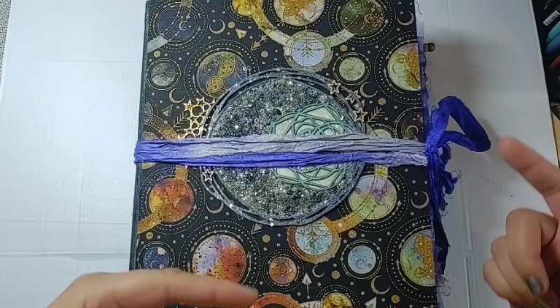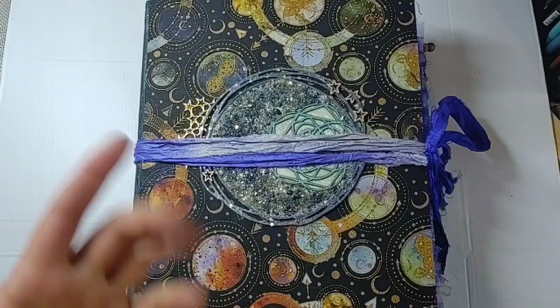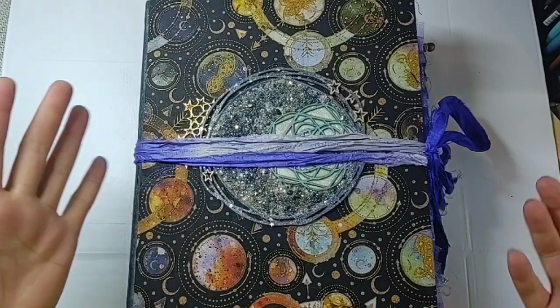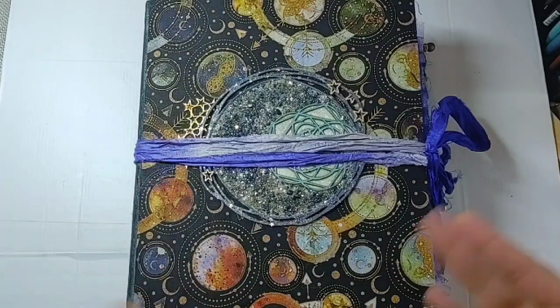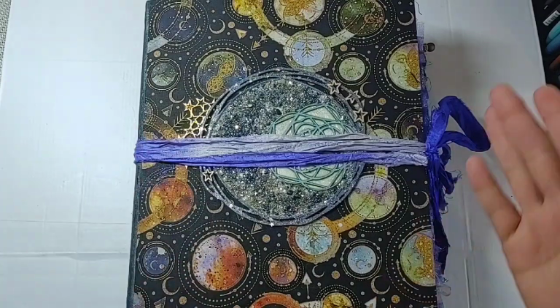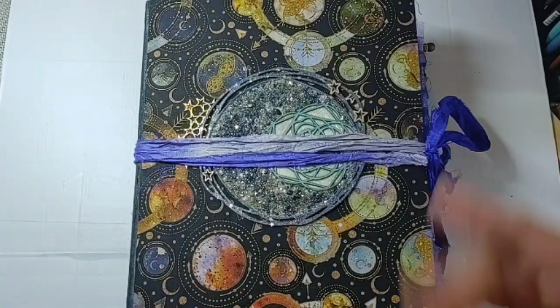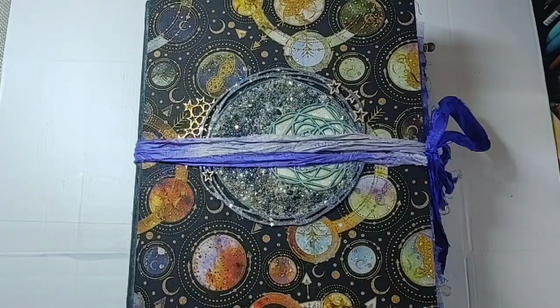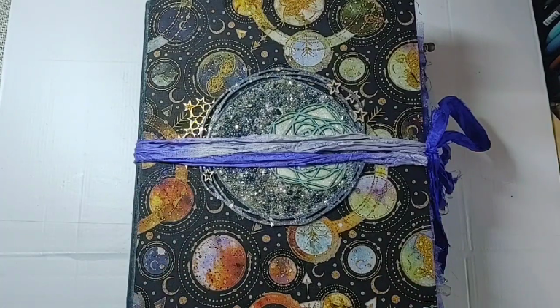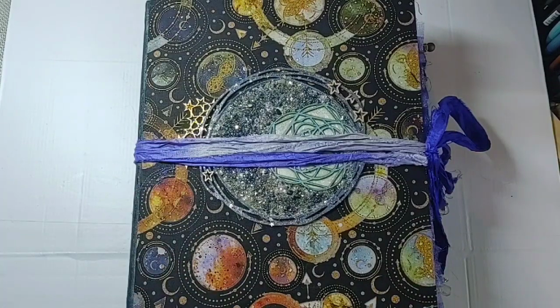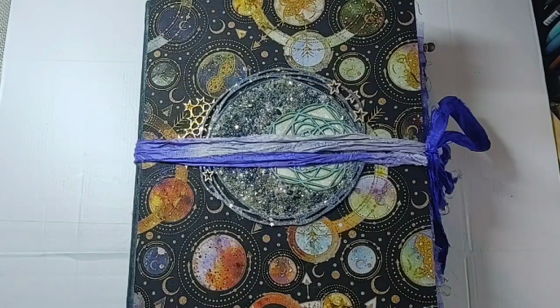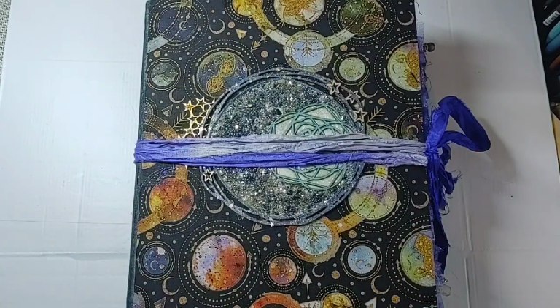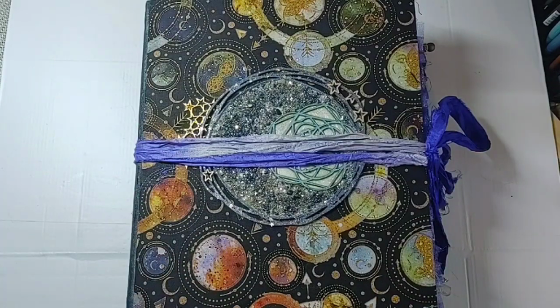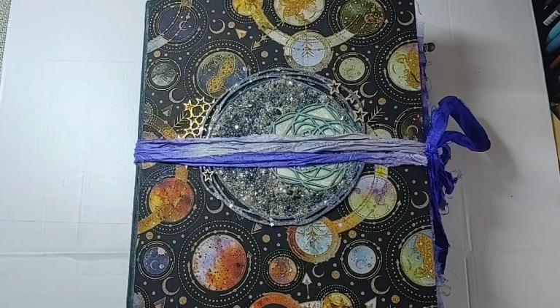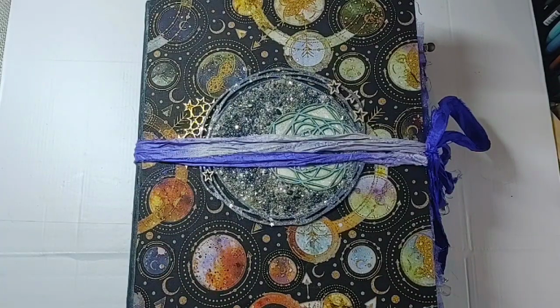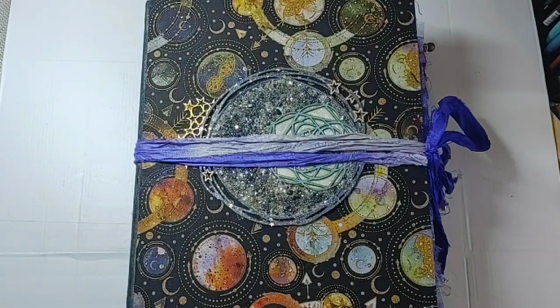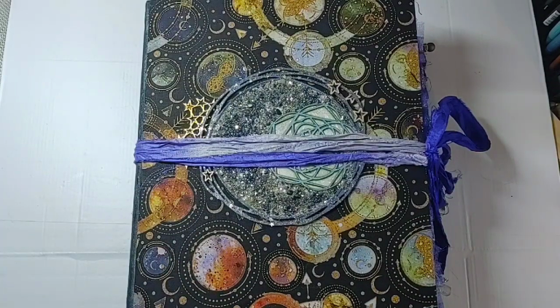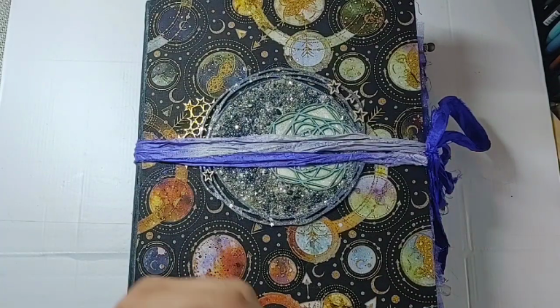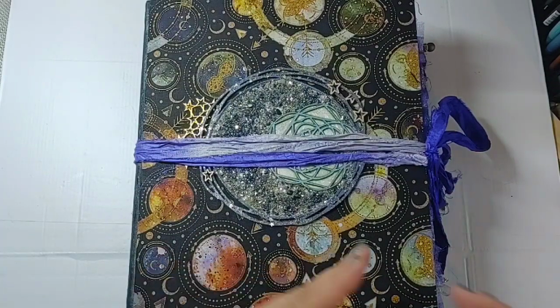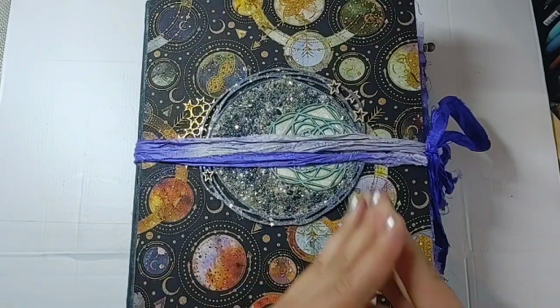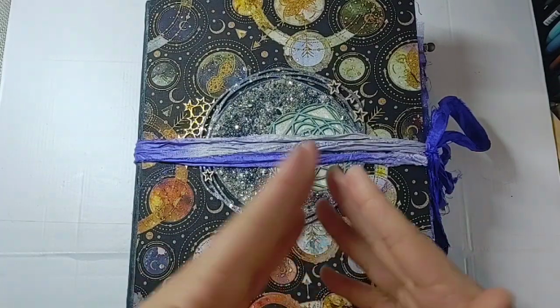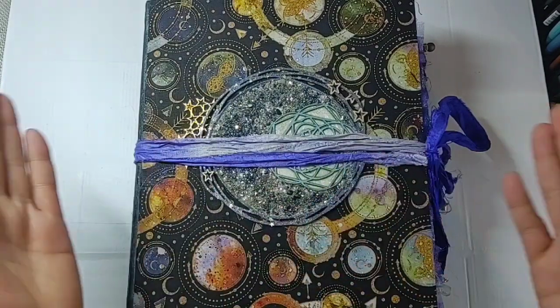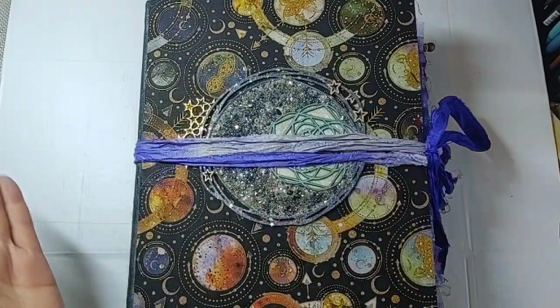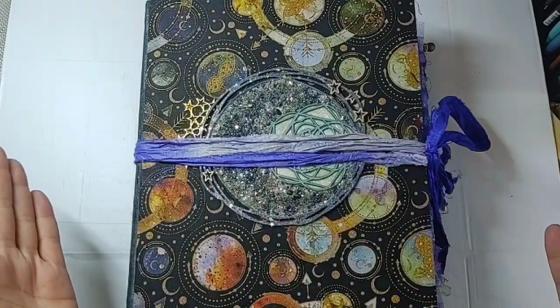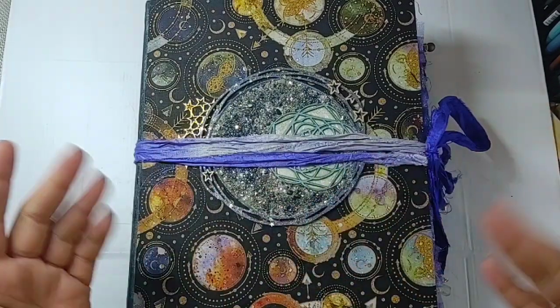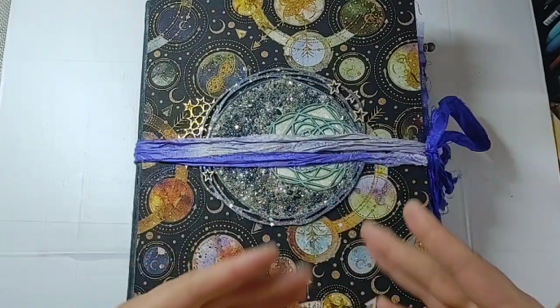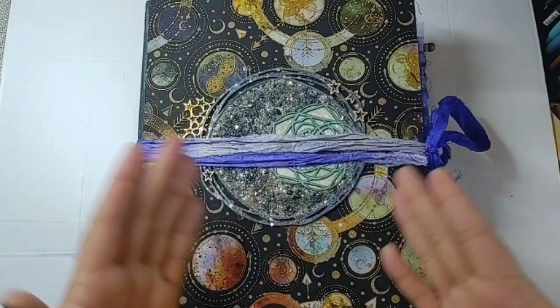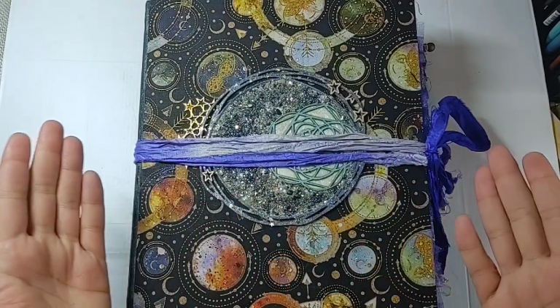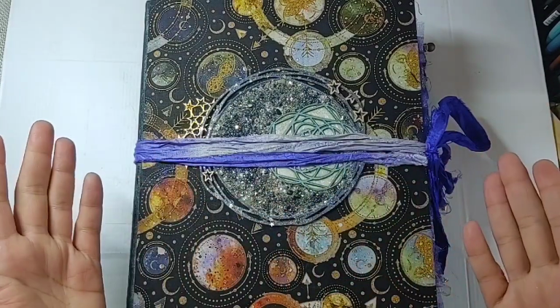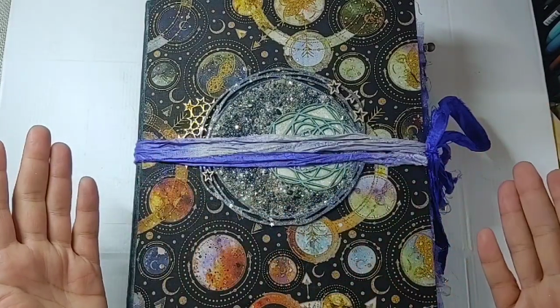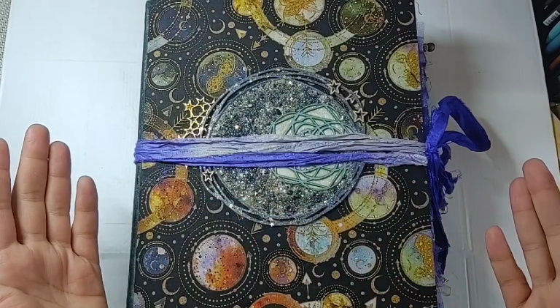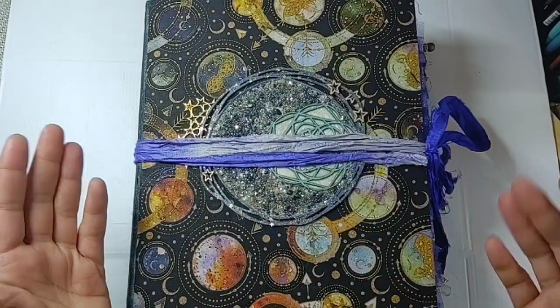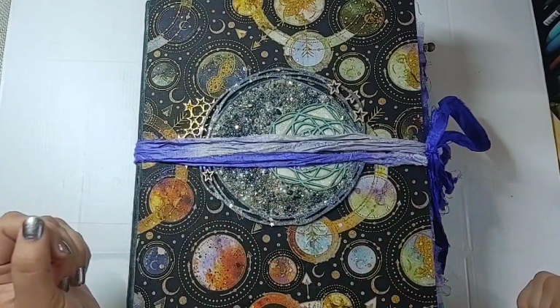Going with the theme of my last one — for these large ones I'm going to continue this theme — I'm calling this one the Stargazer.